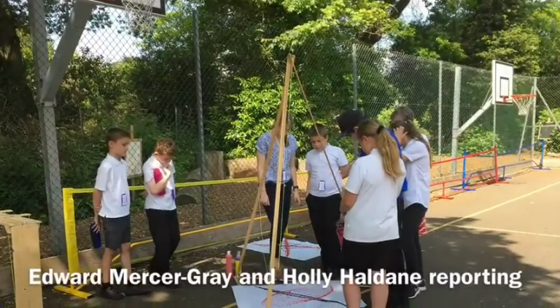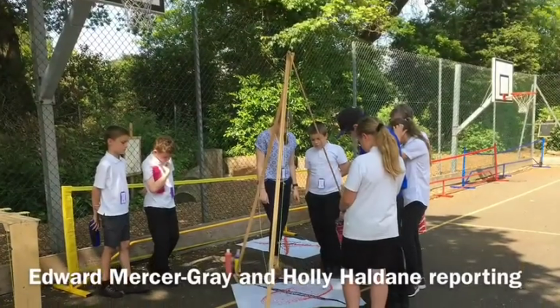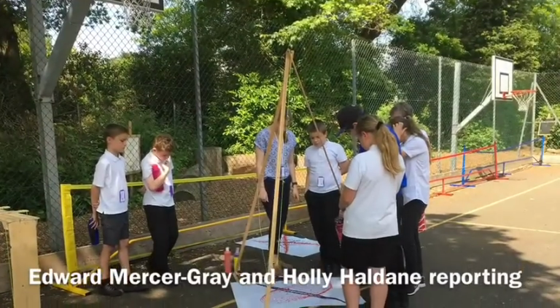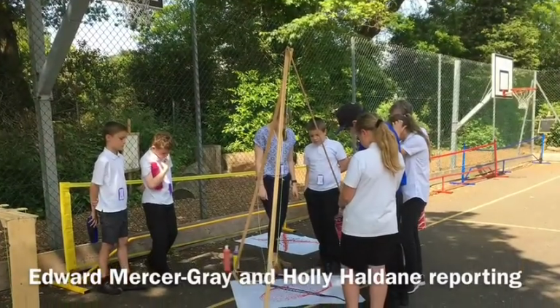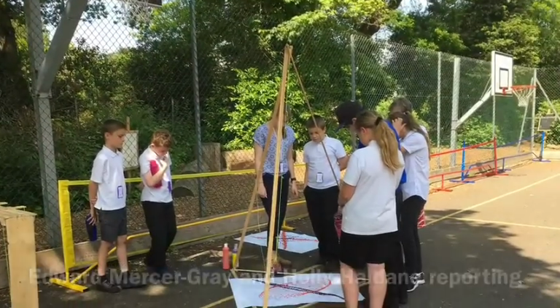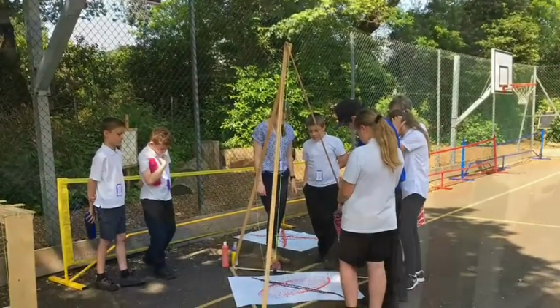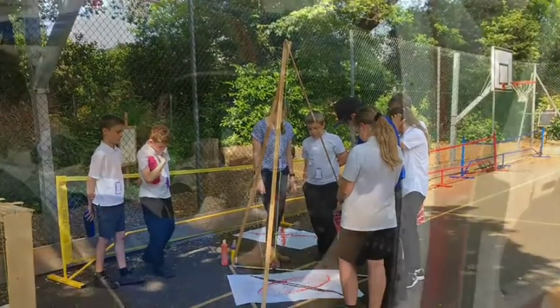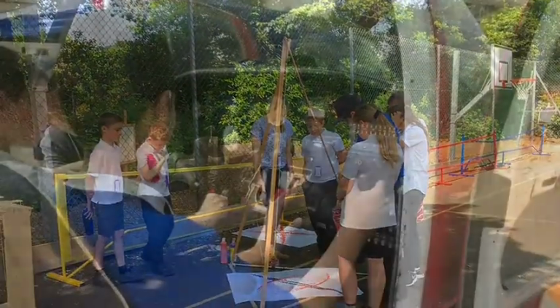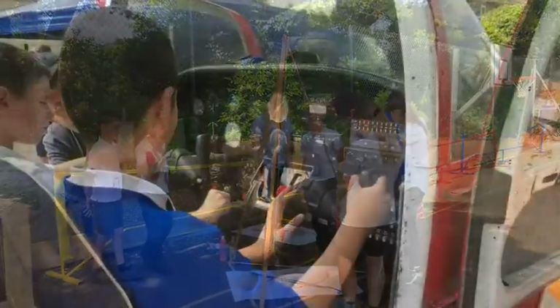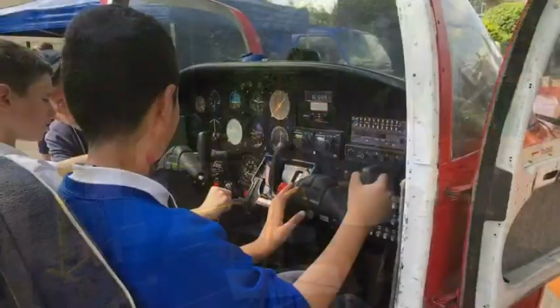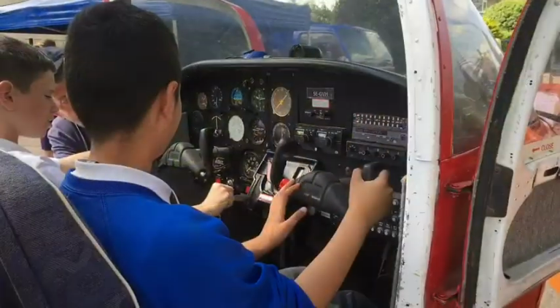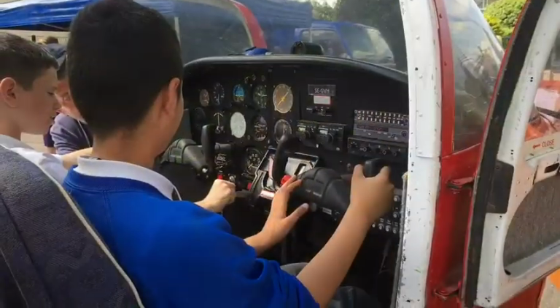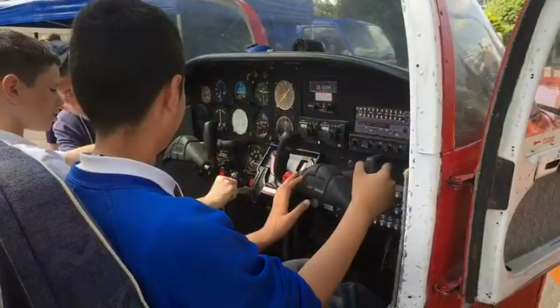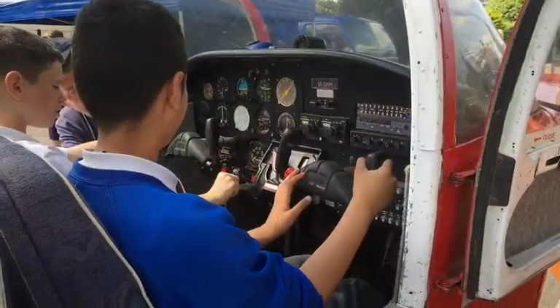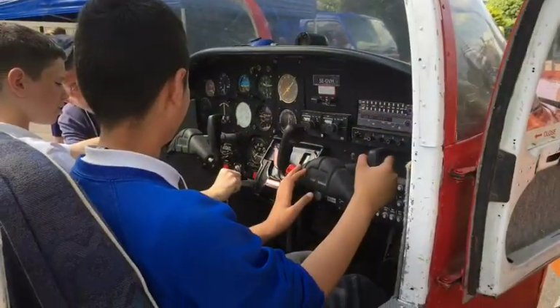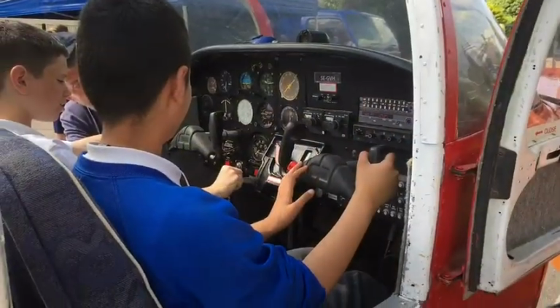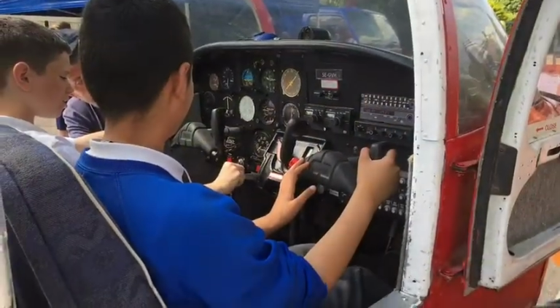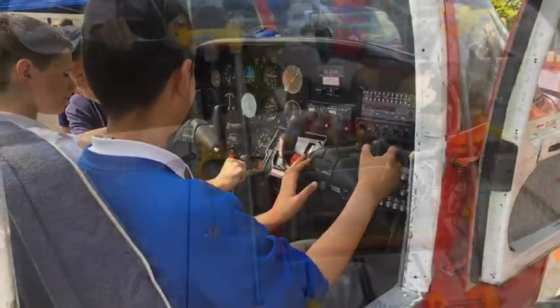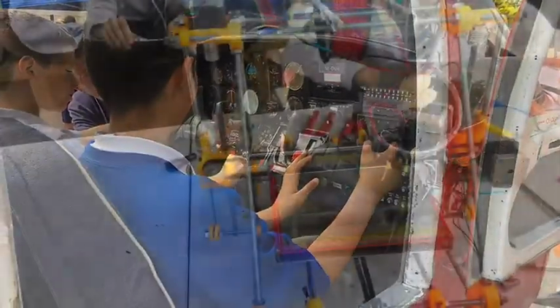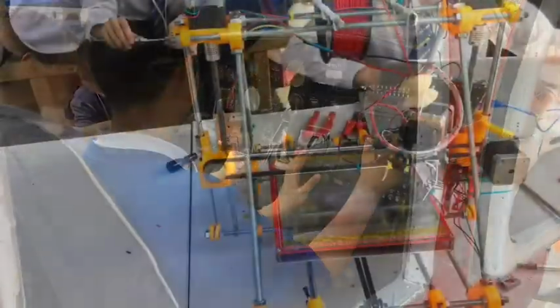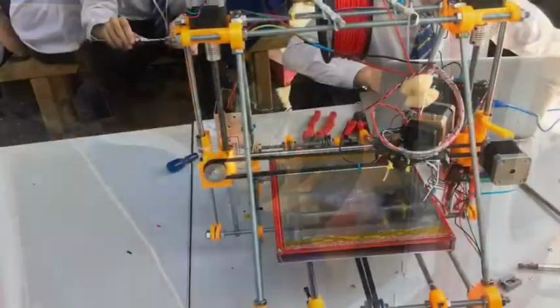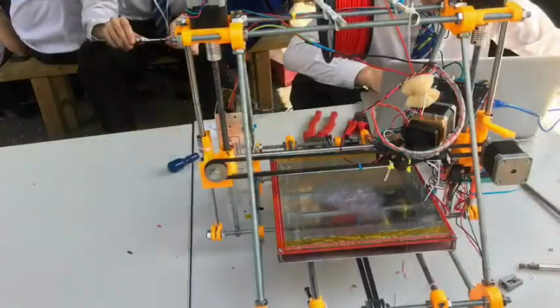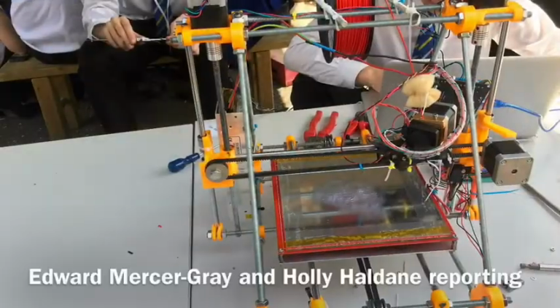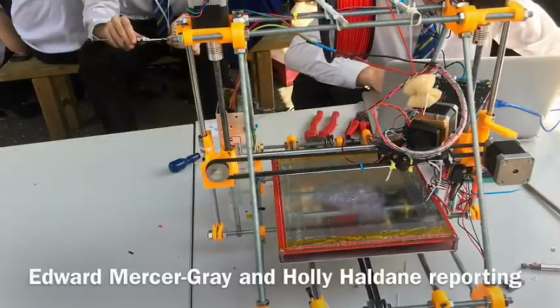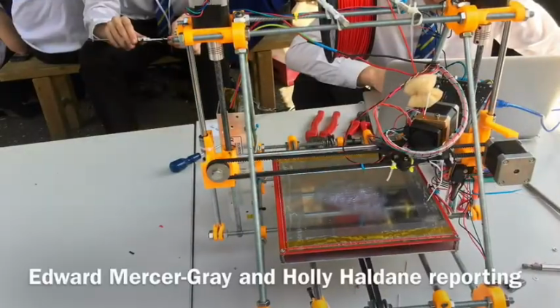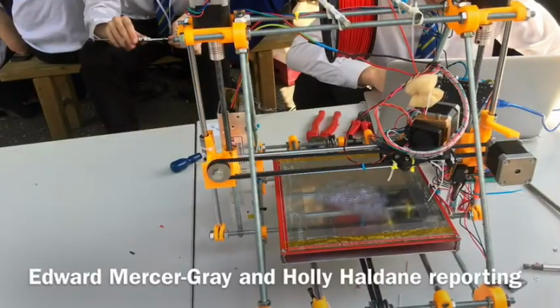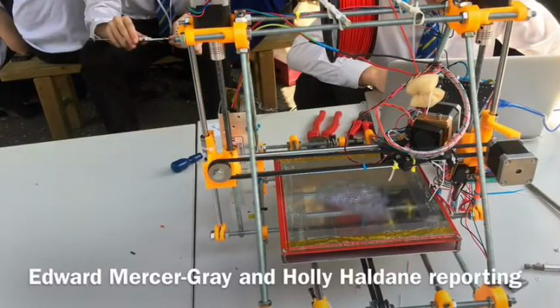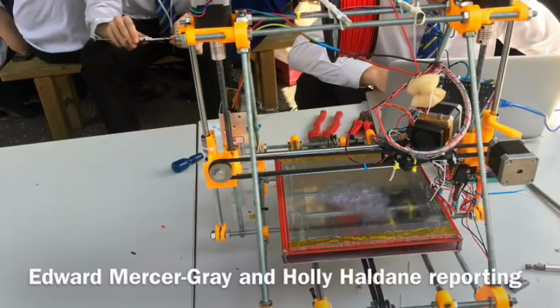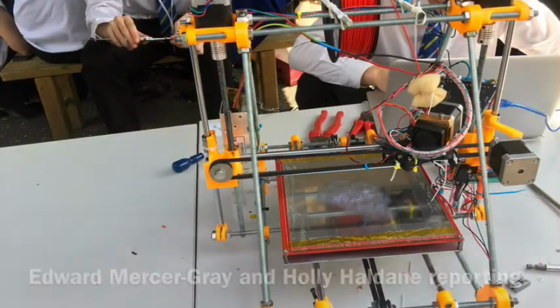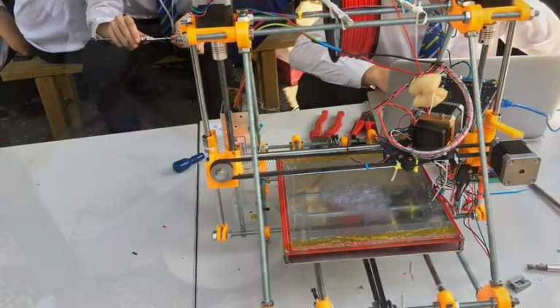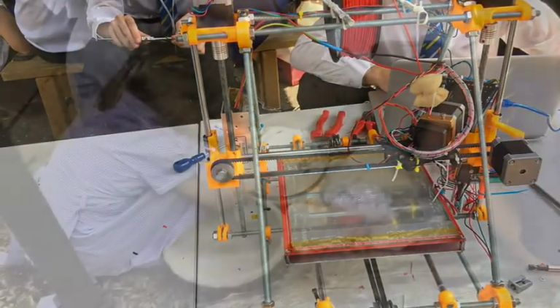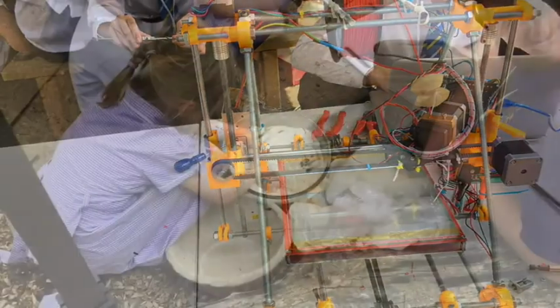We're here at Everdon's Primary School to learn all about STEM and the many other activities at their STEM fair.